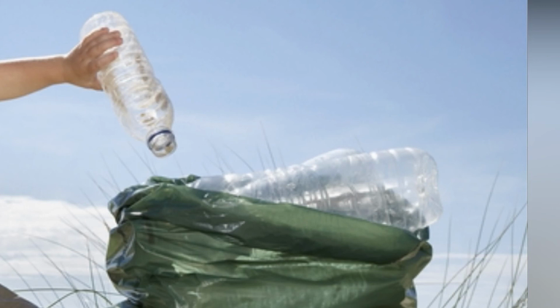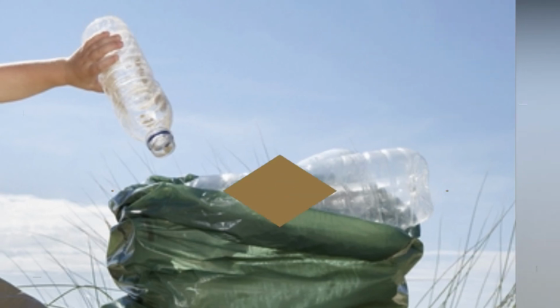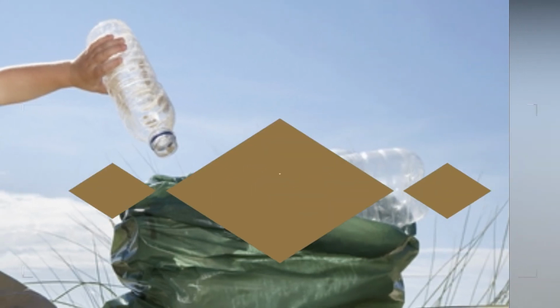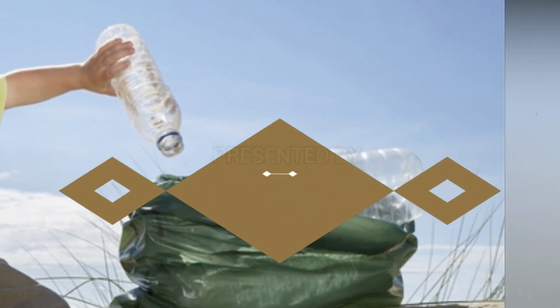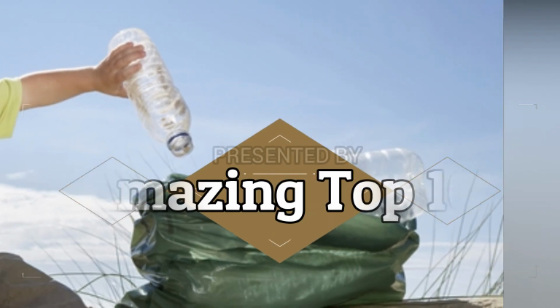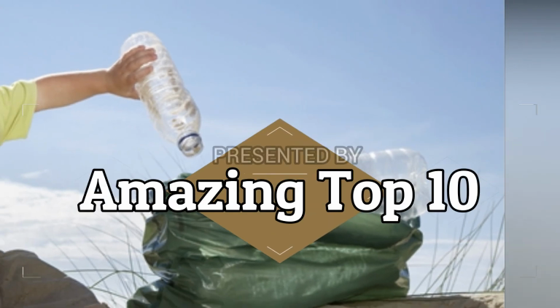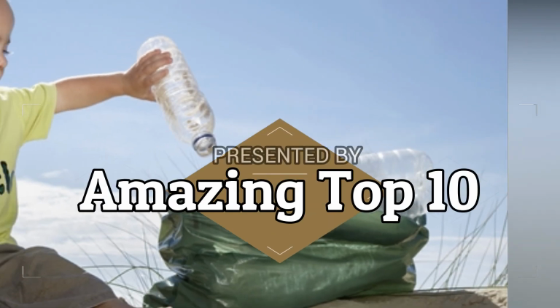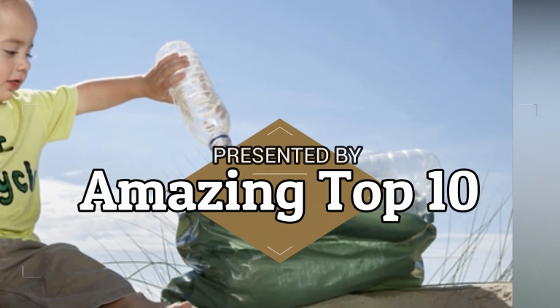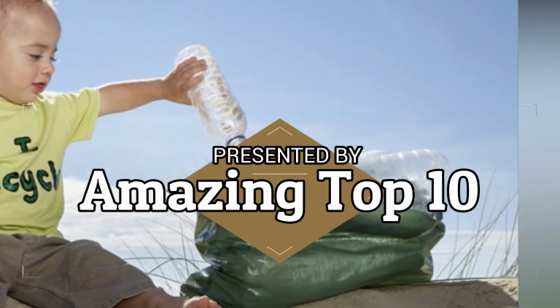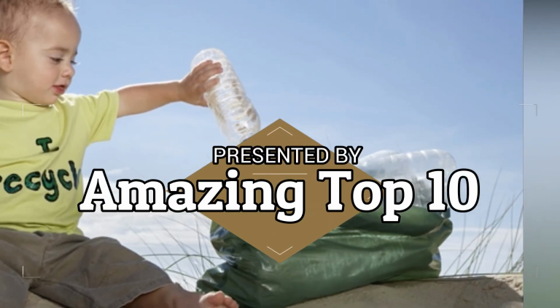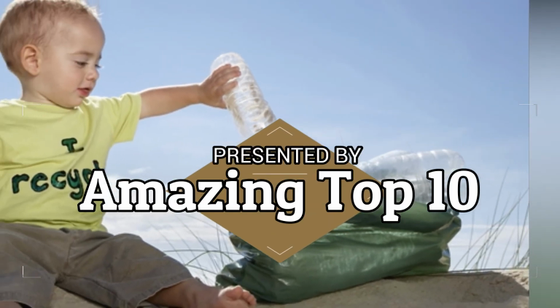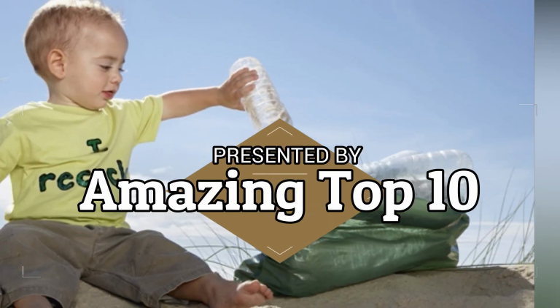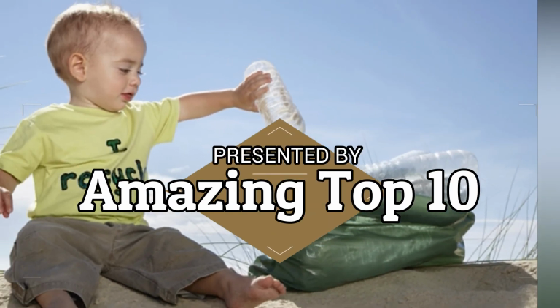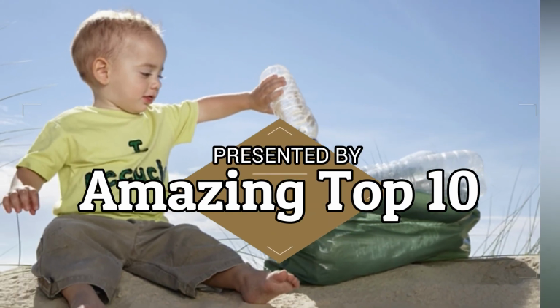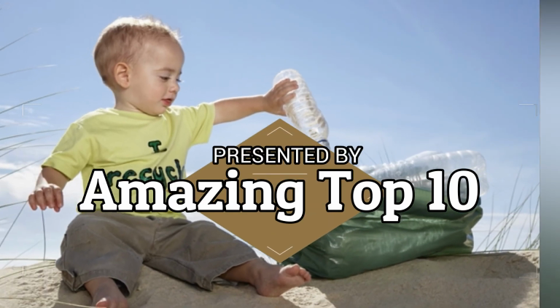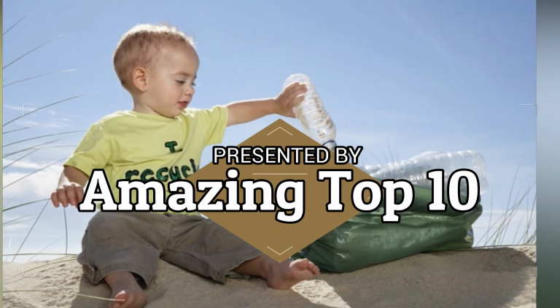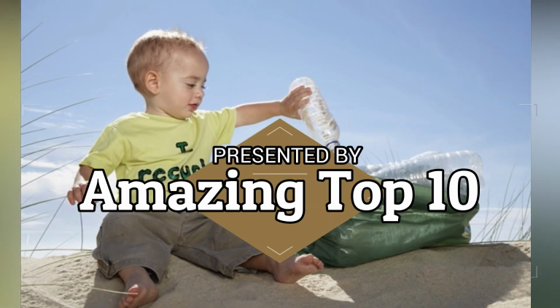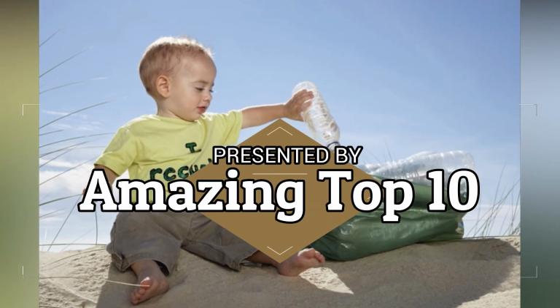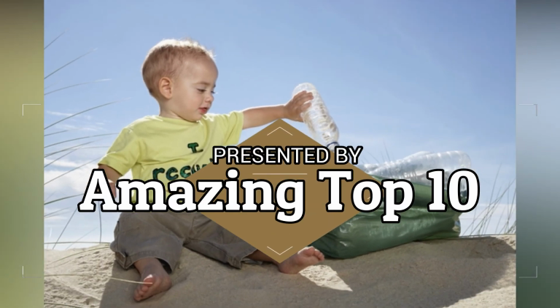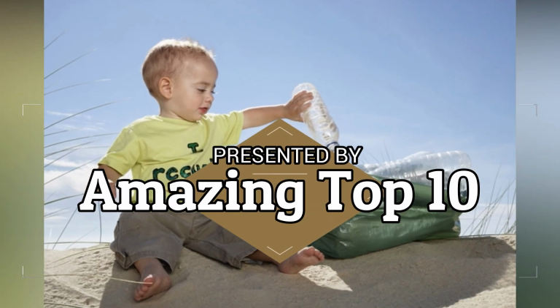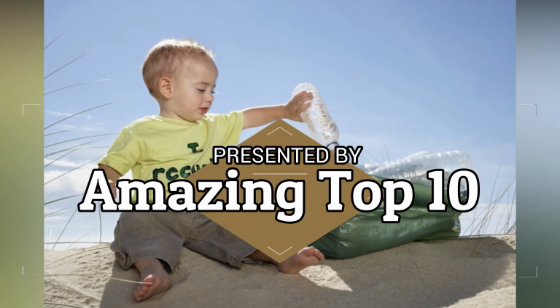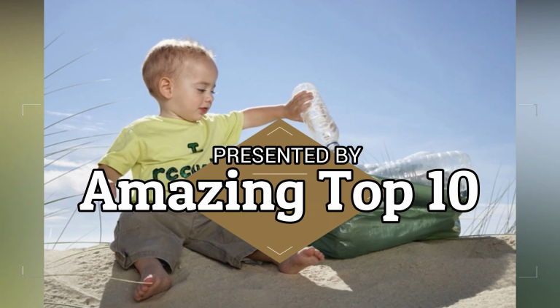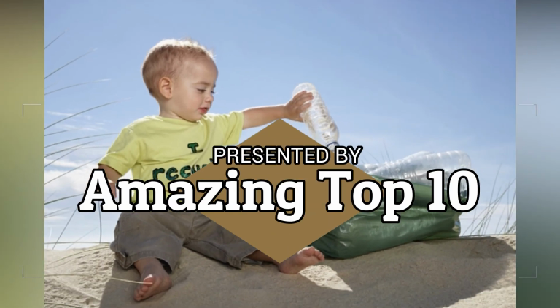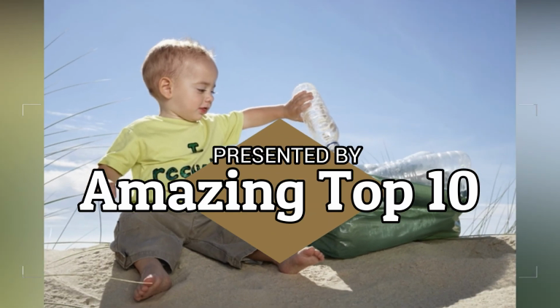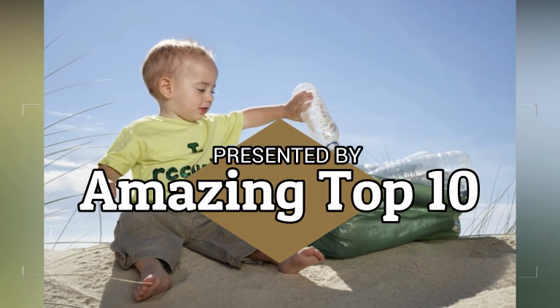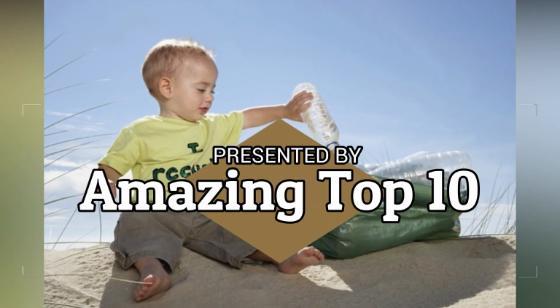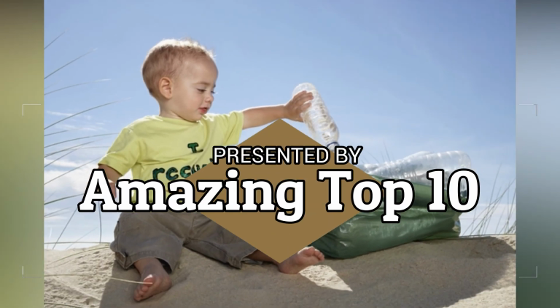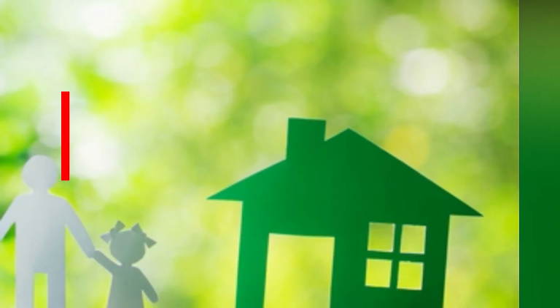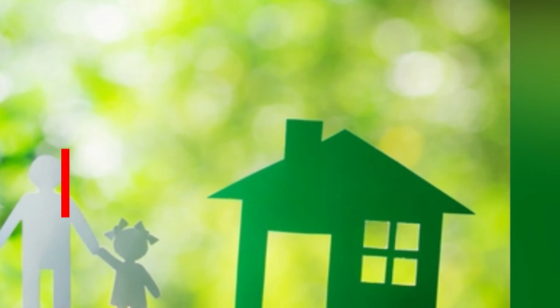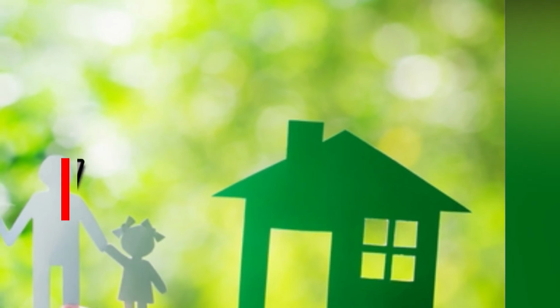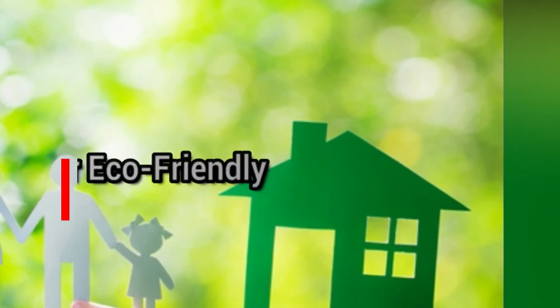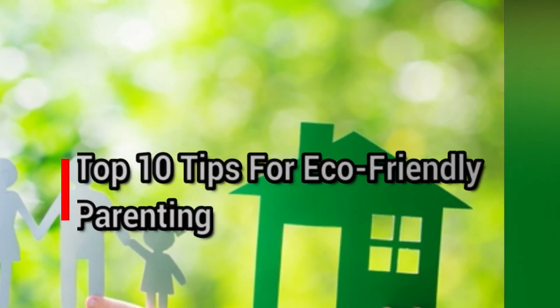Hello friends, welcome back to my YouTube channel. Today I am going to show you the top 10 tips for eco-friendly parenting.